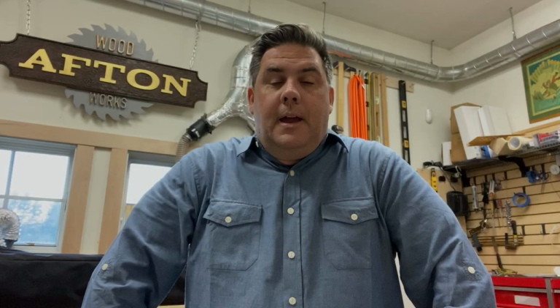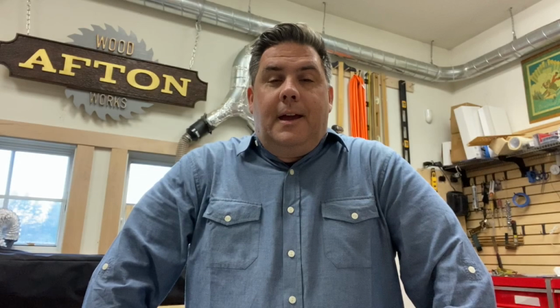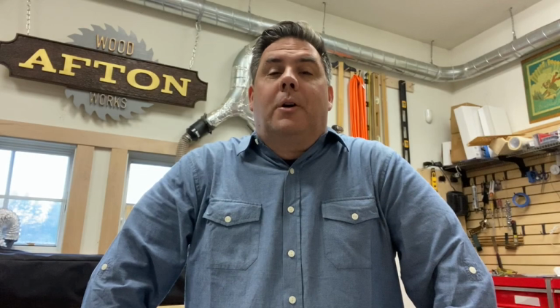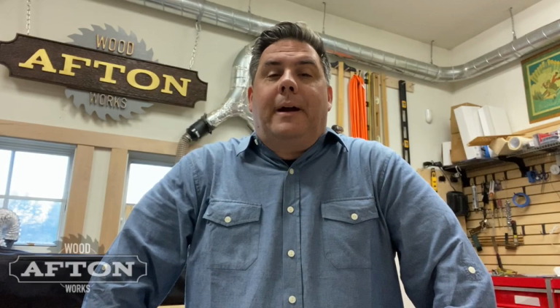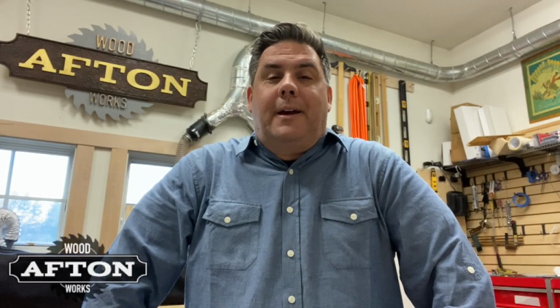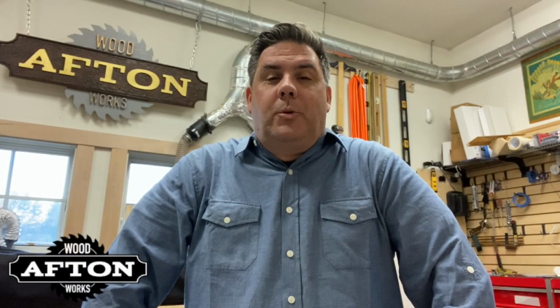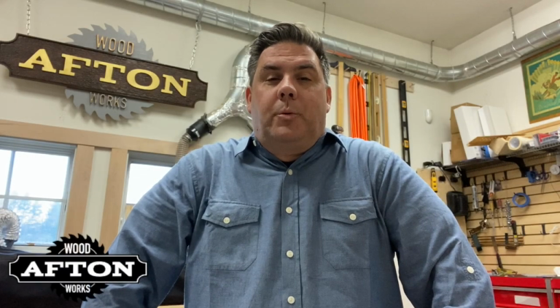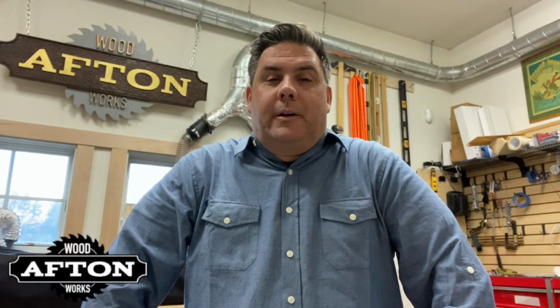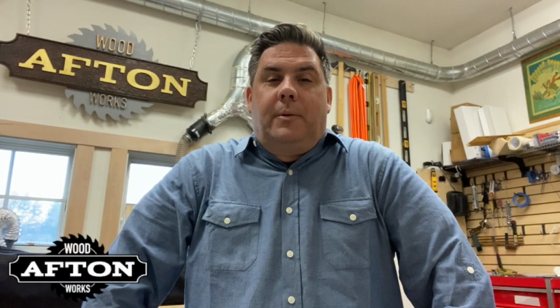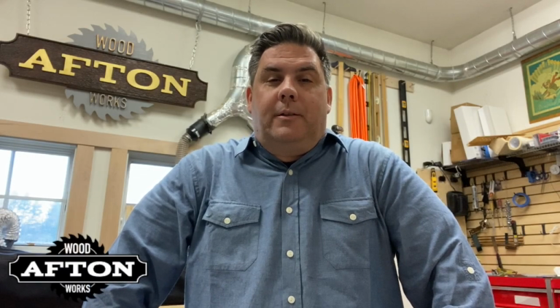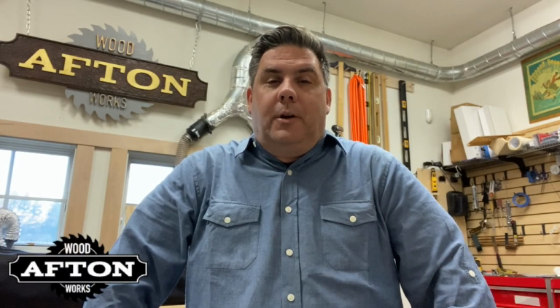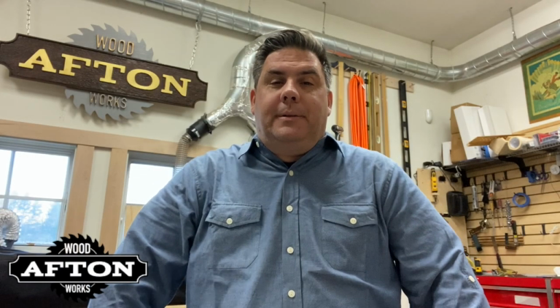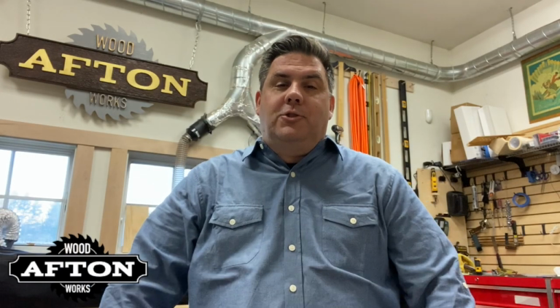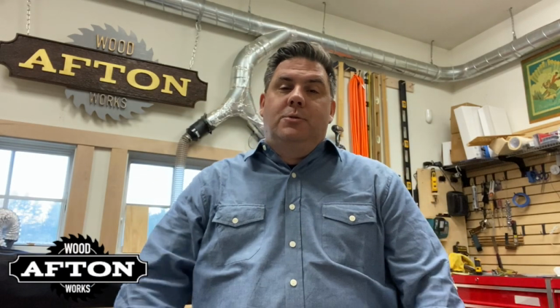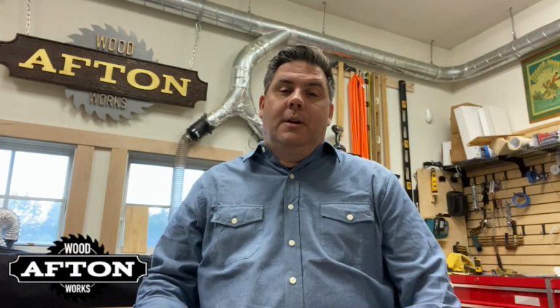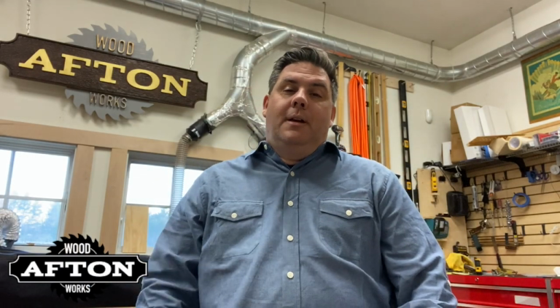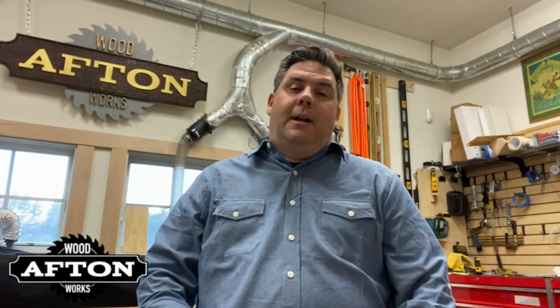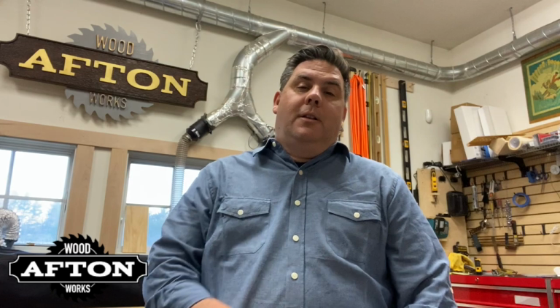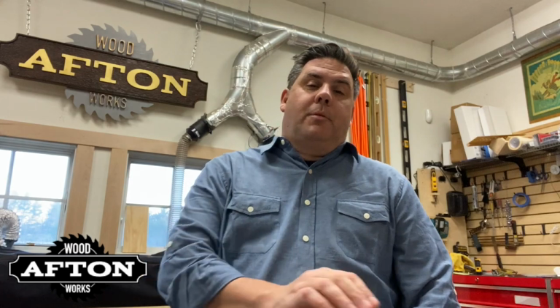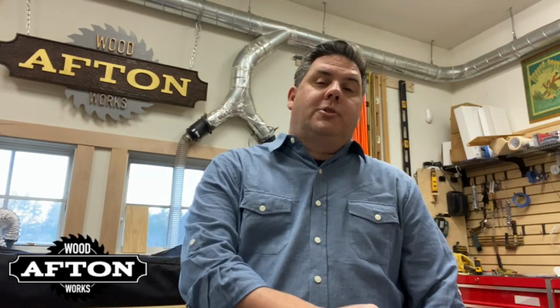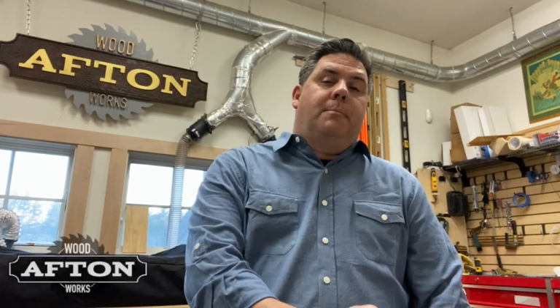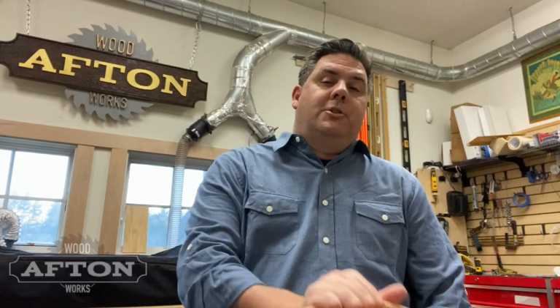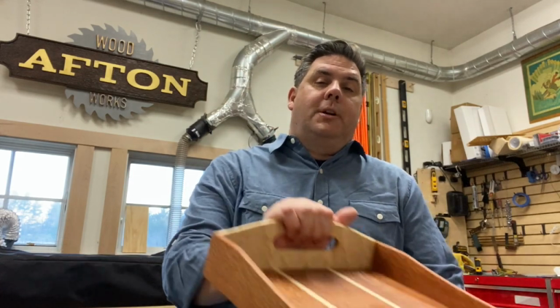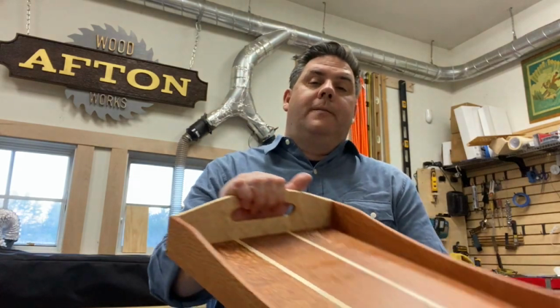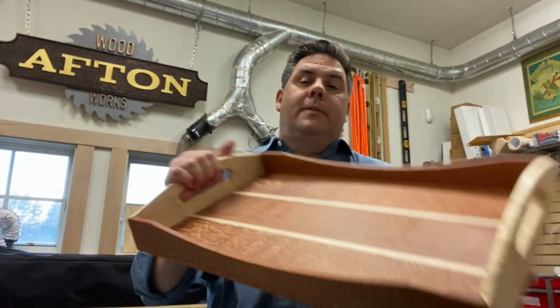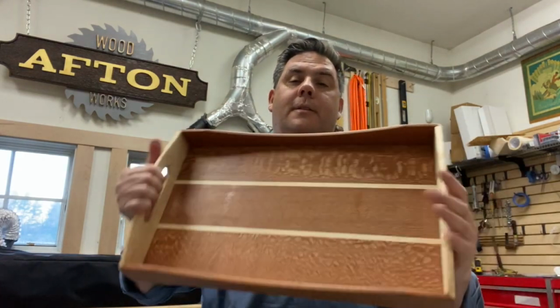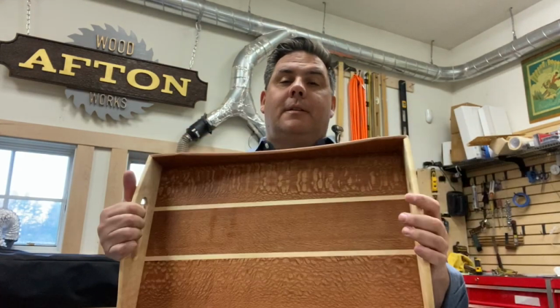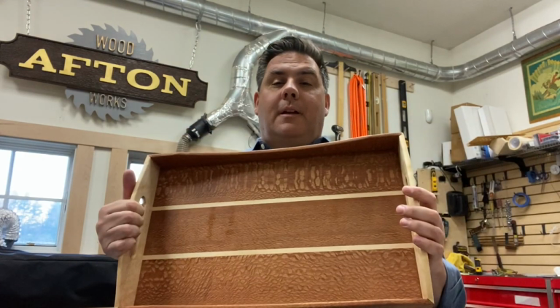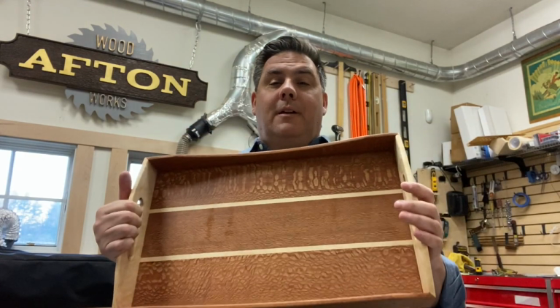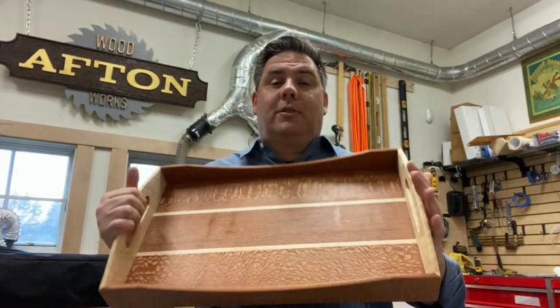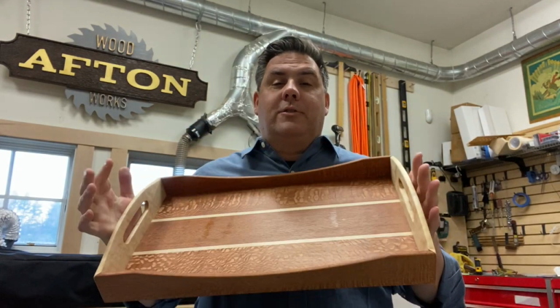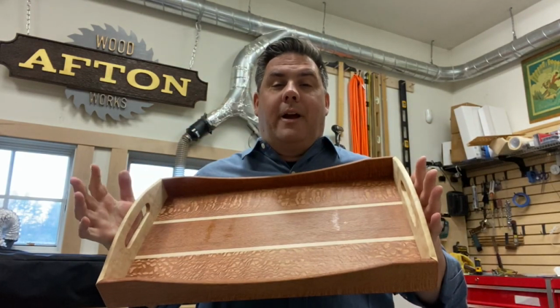Hey, welcome back to Affin World Works. Wanted to update you on another project completion — a serving tray.